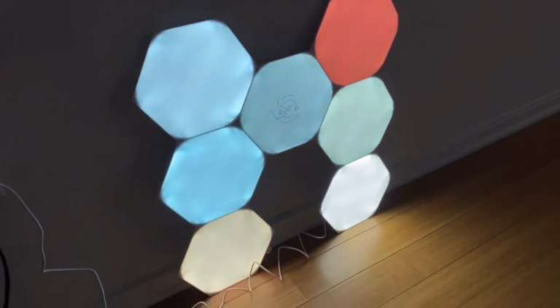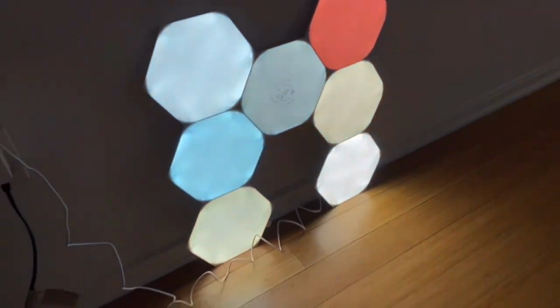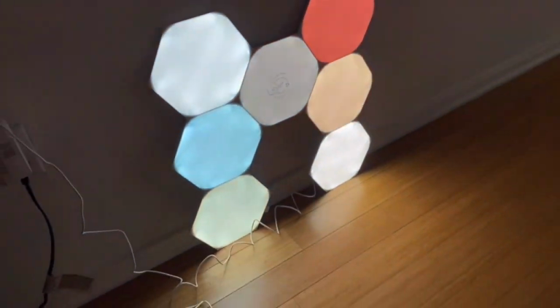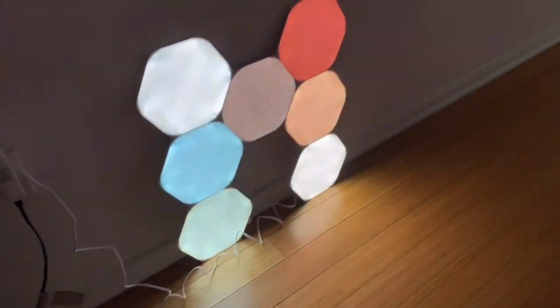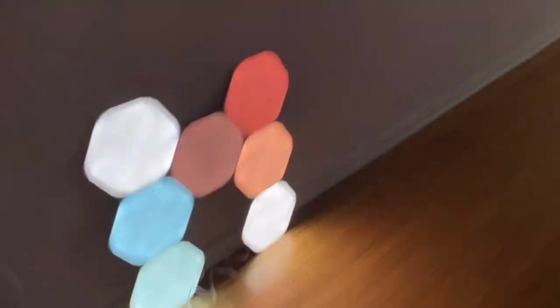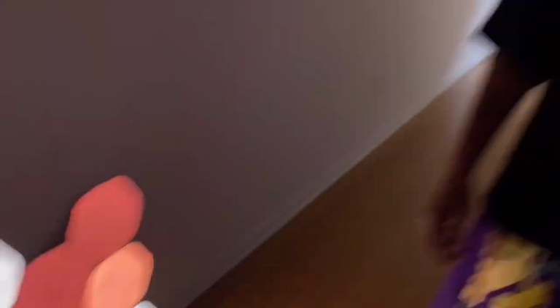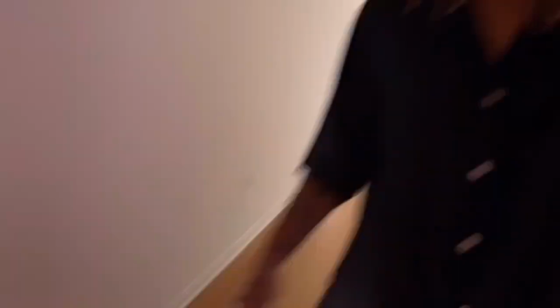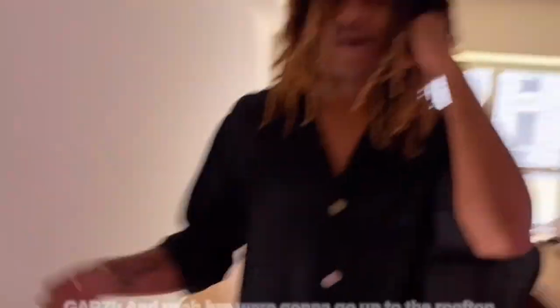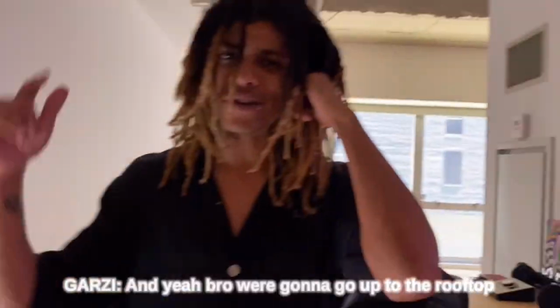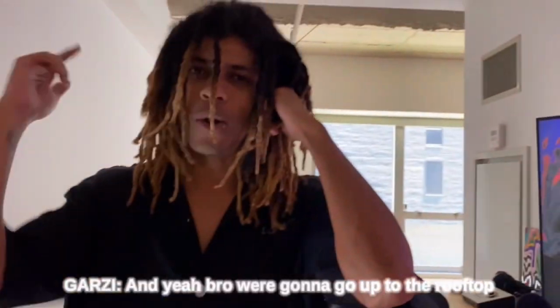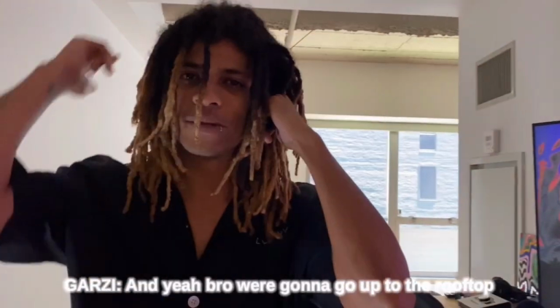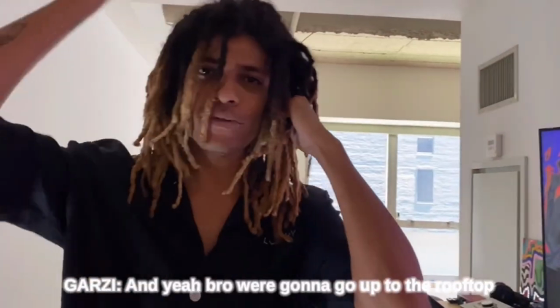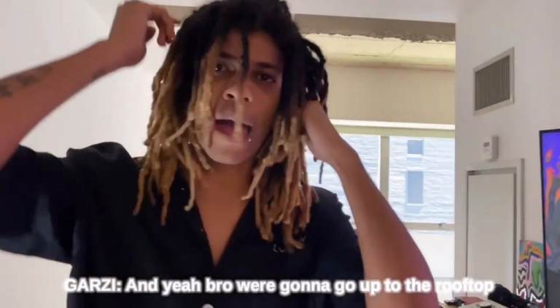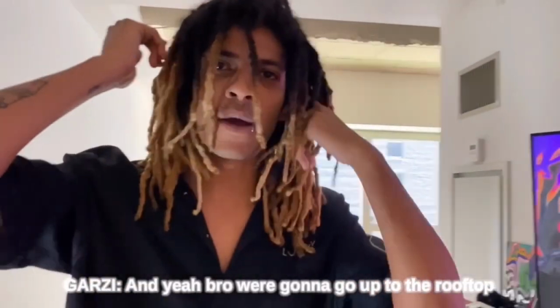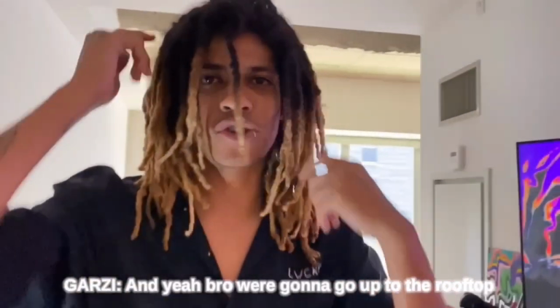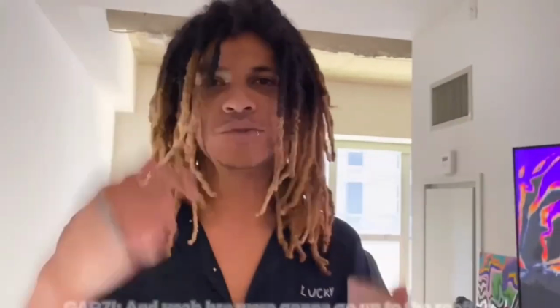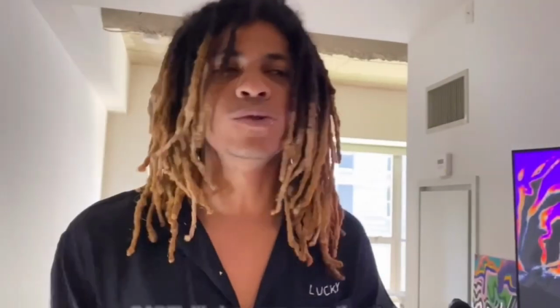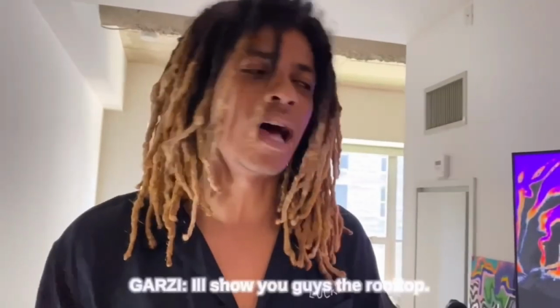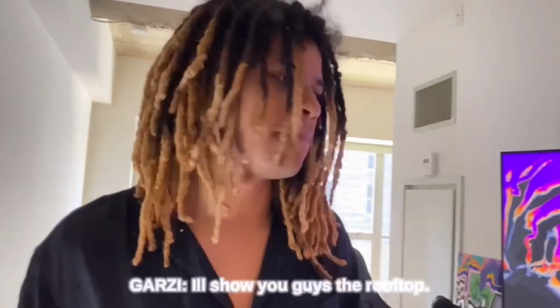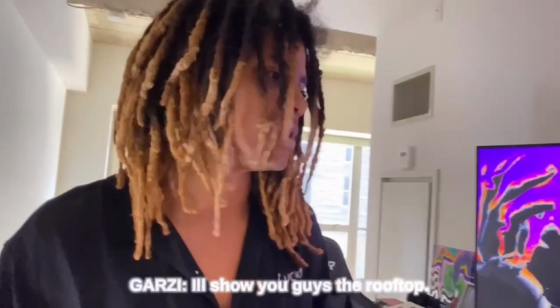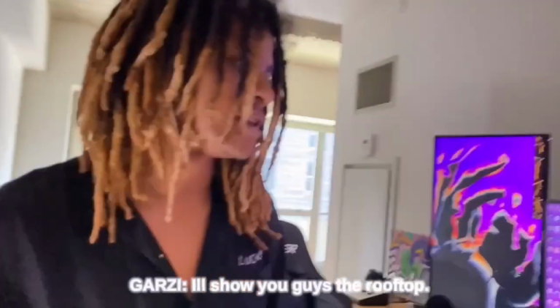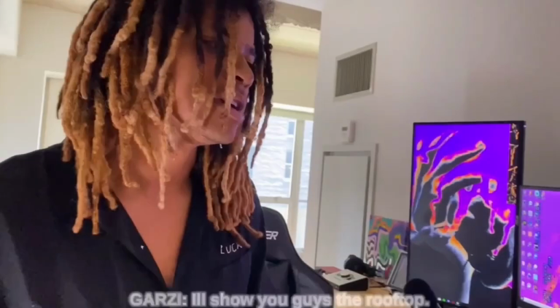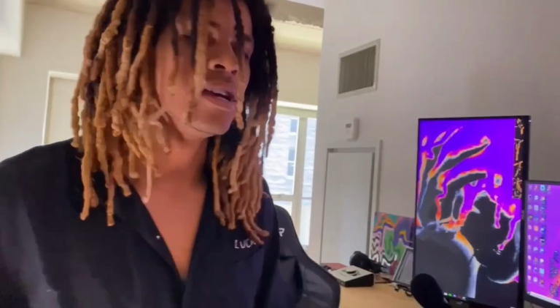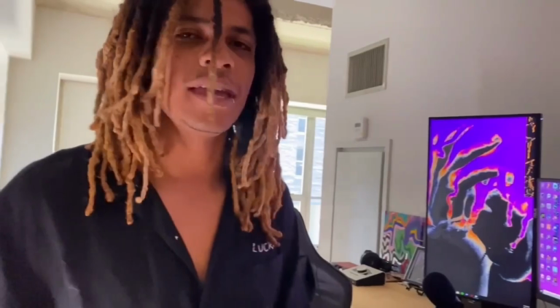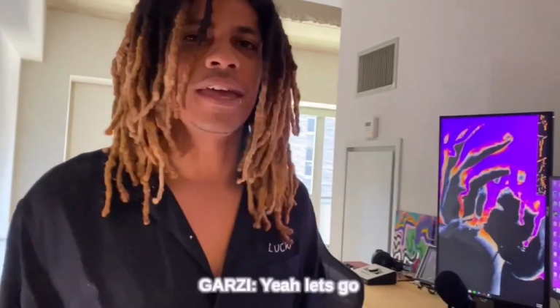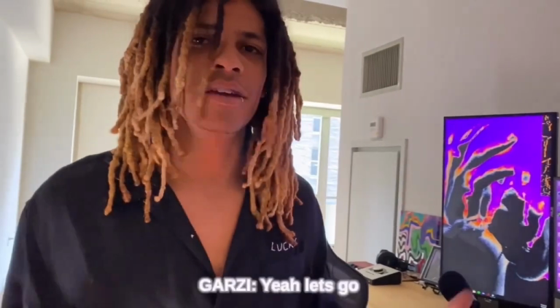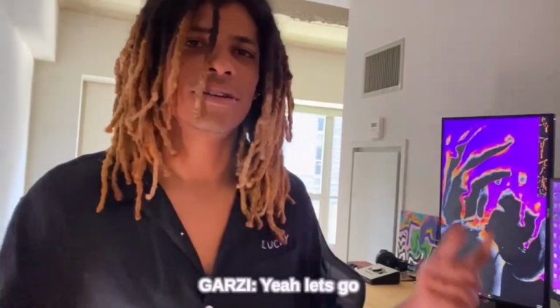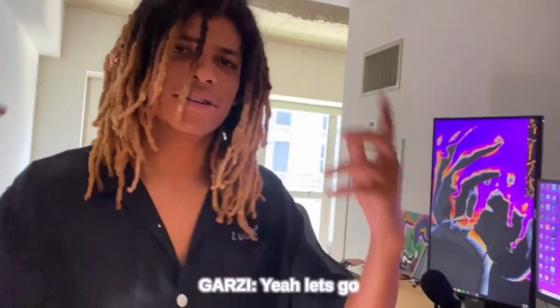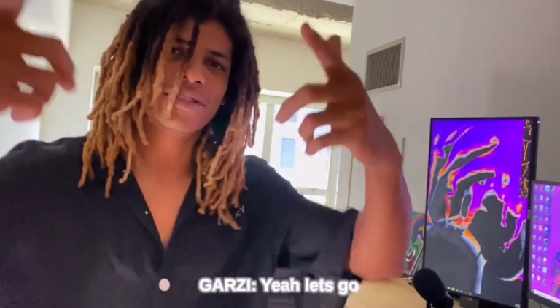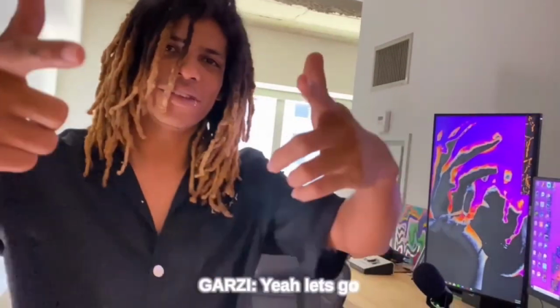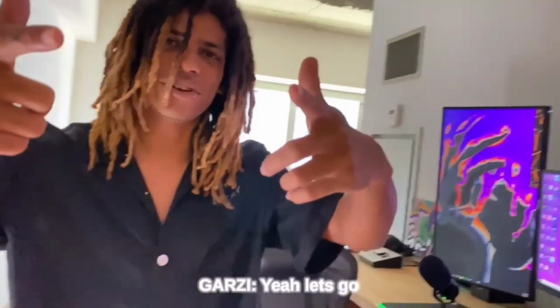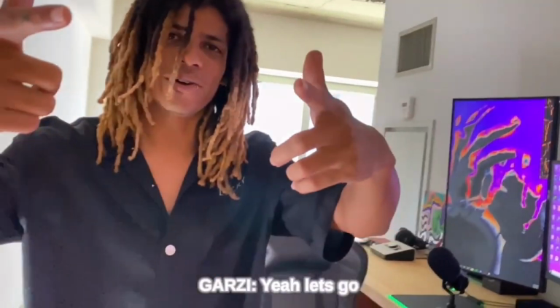Slowly but surely coming along. I'm super proud. I got these cool little John Fosquat art pieces that I'm super happy with. And yeah, man, we got the nano leaf lights. And yeah, we're going to go up to the rooftop — I'll show you guys the rooftop. Let's go.